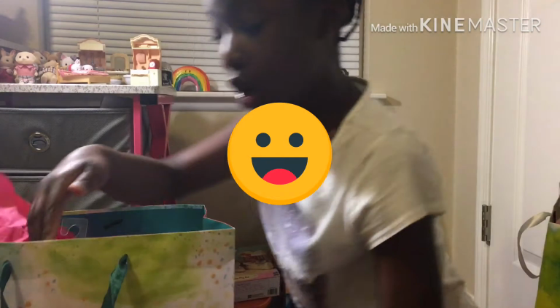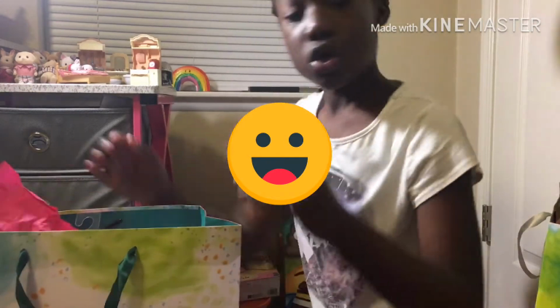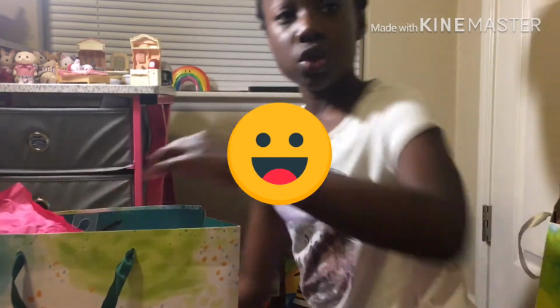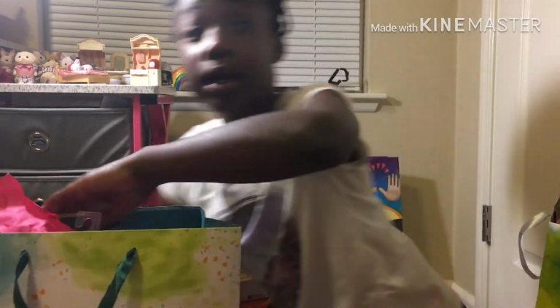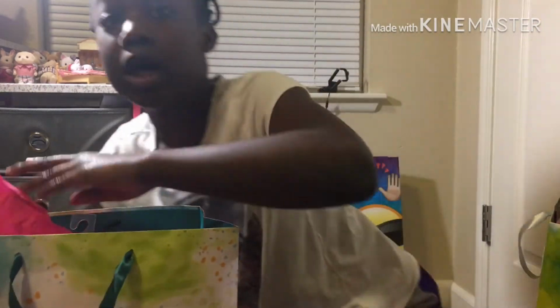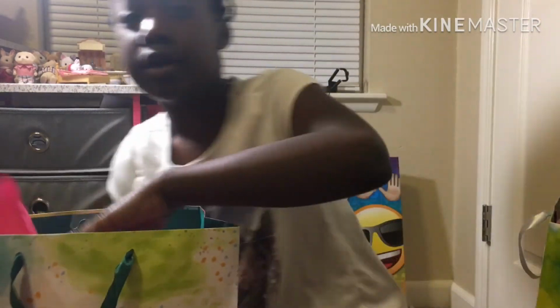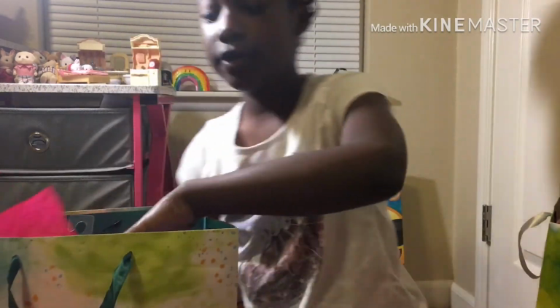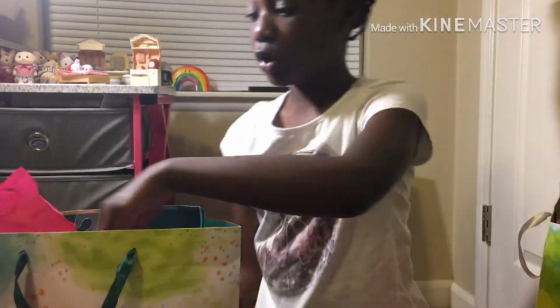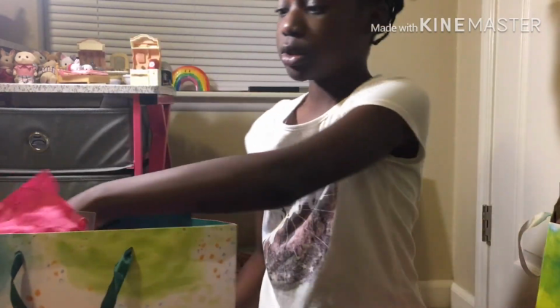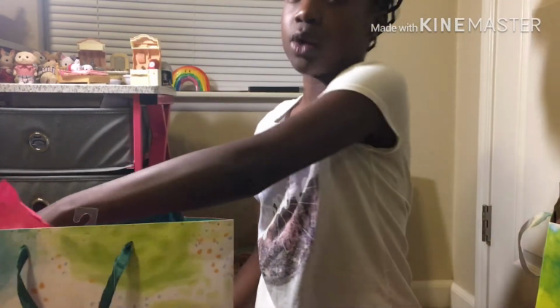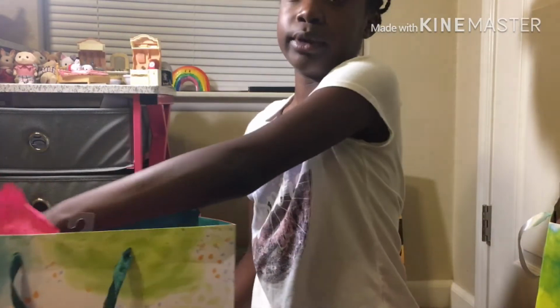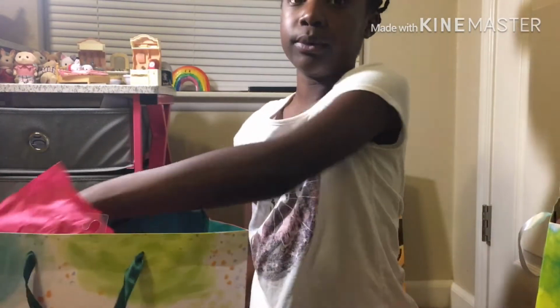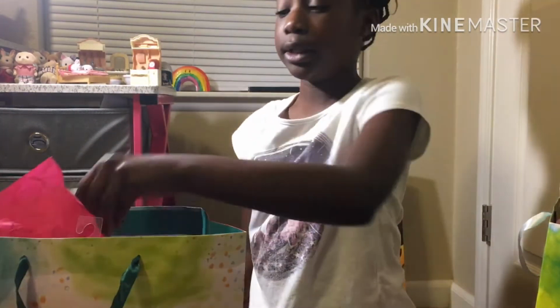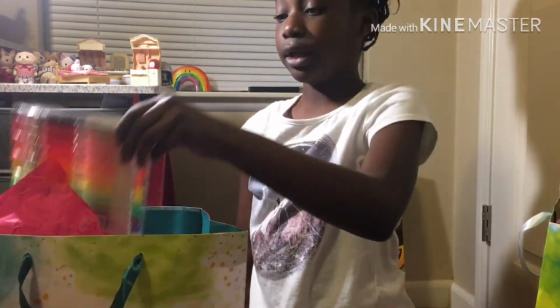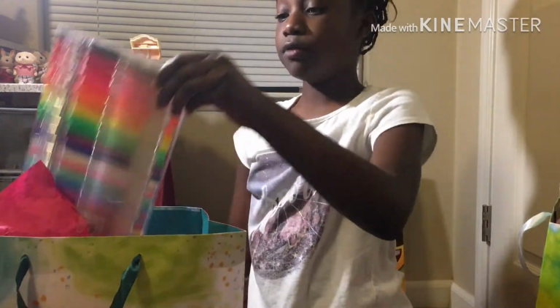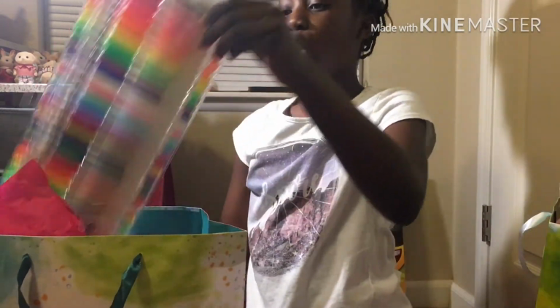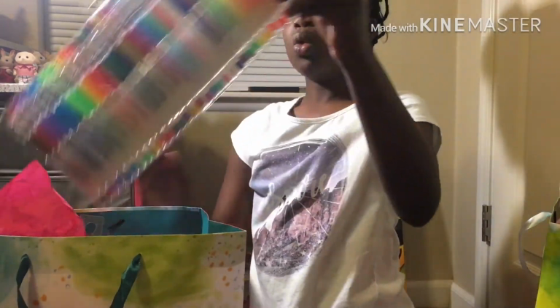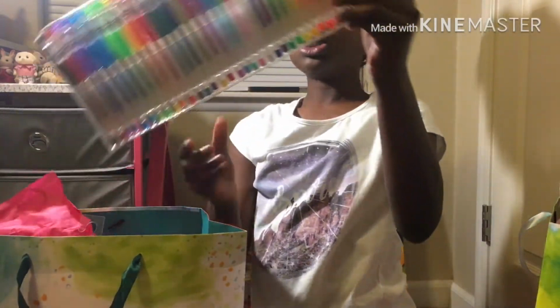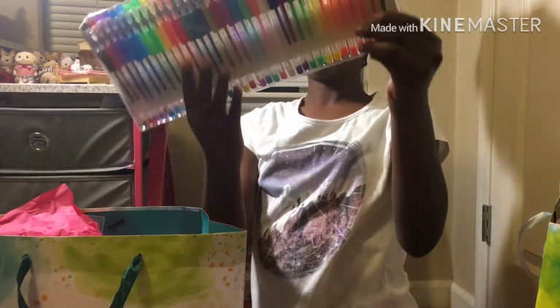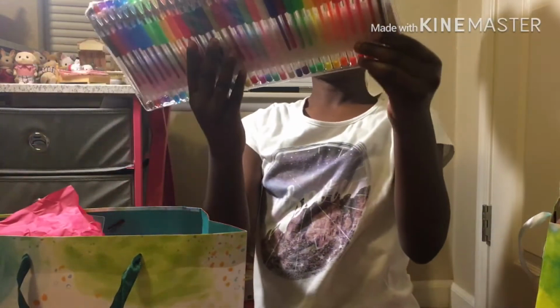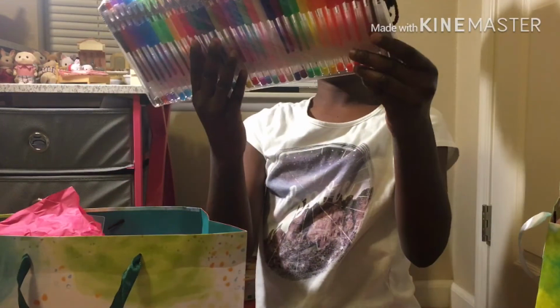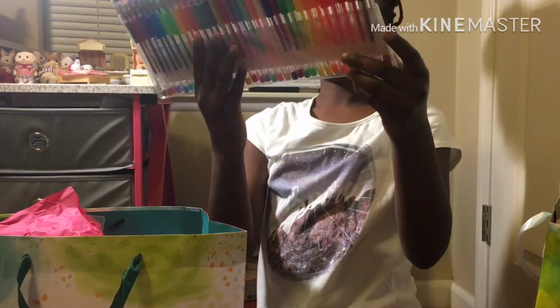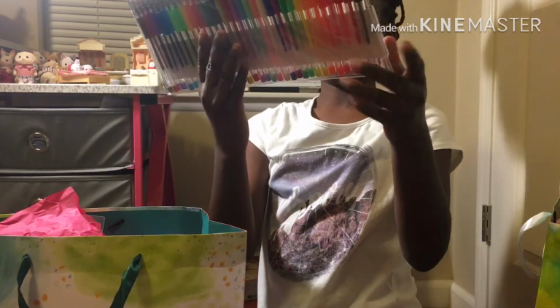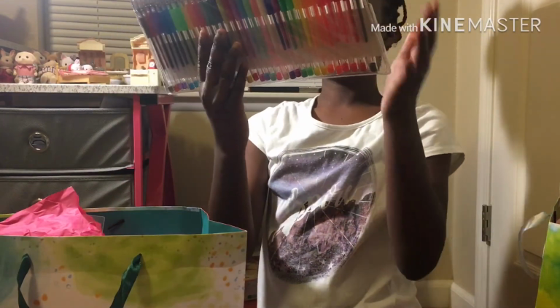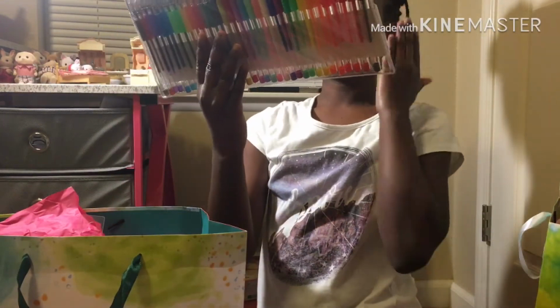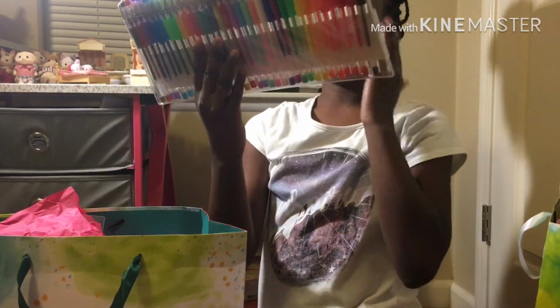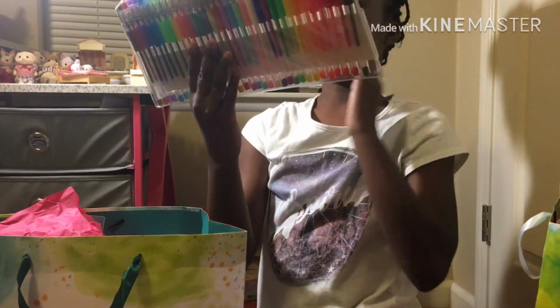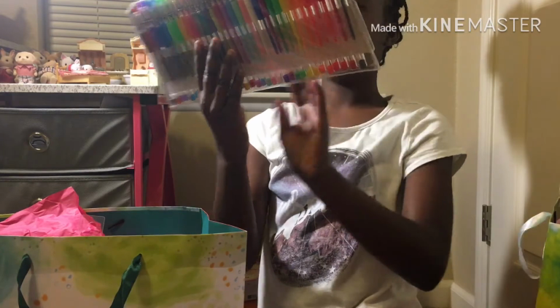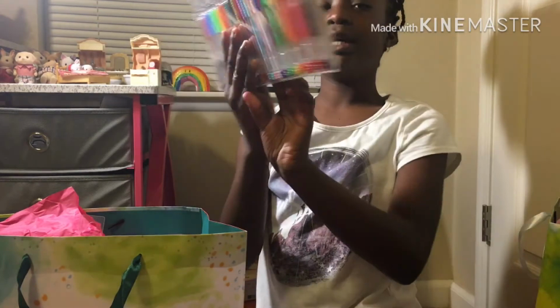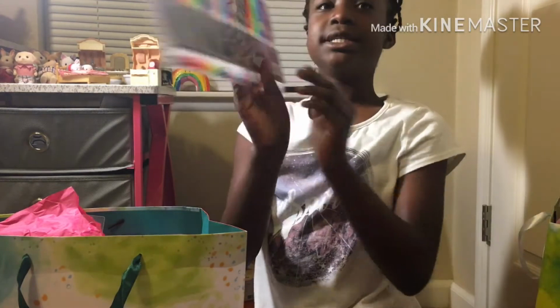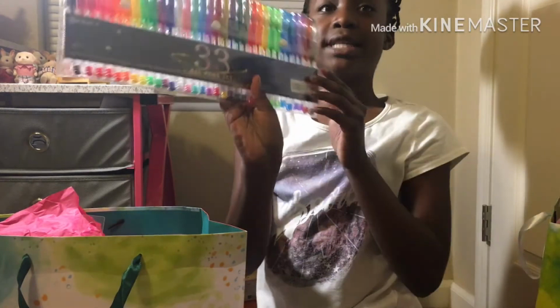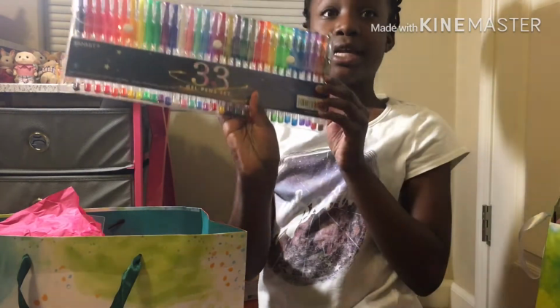So what I got out of here, which I really really loved, was a 35-piece gel pen set.